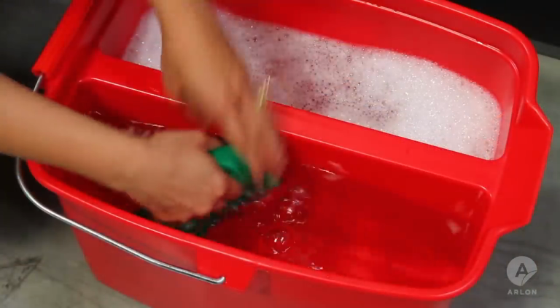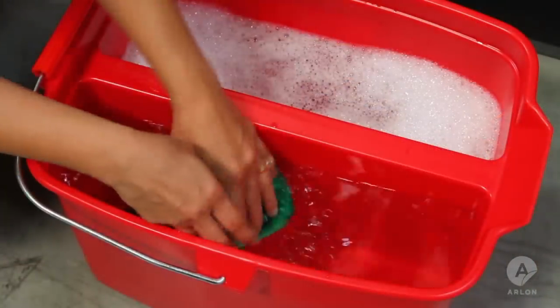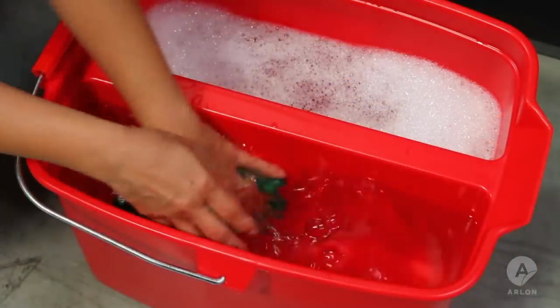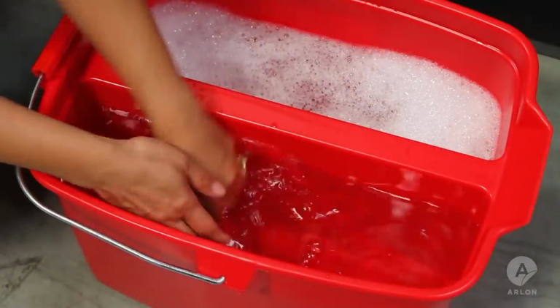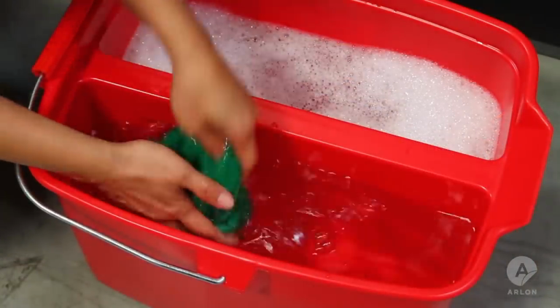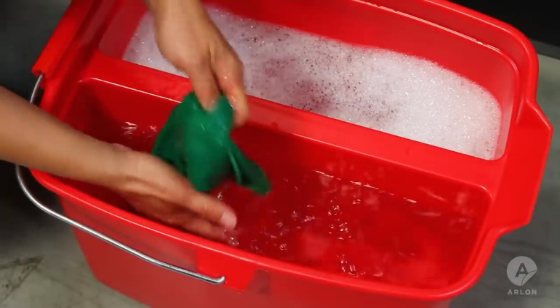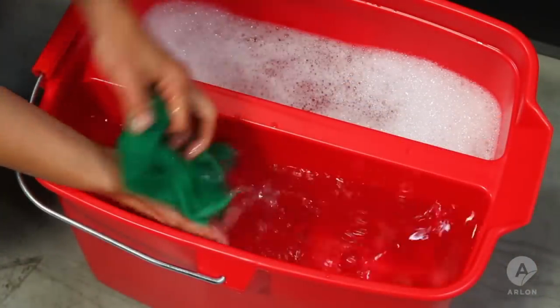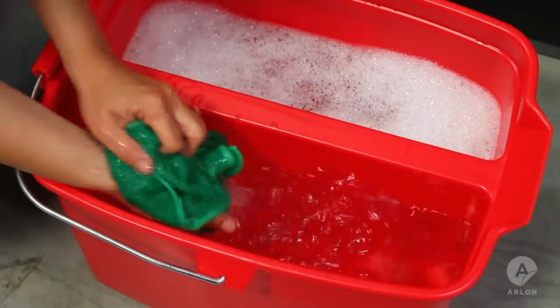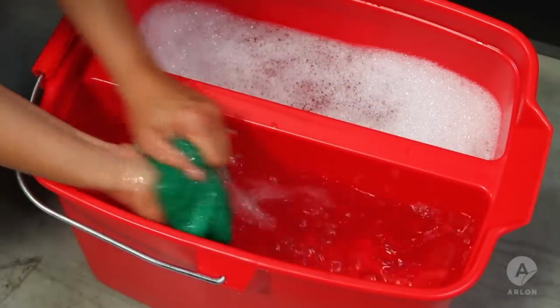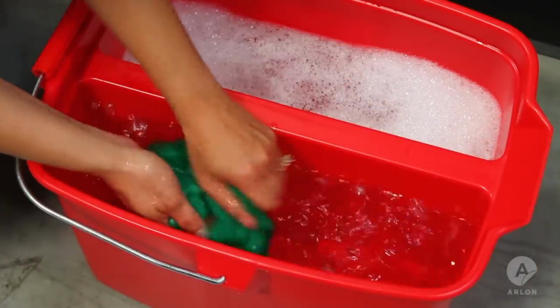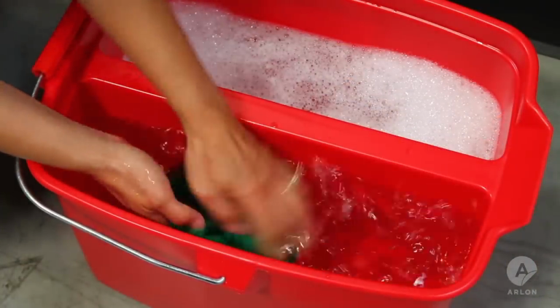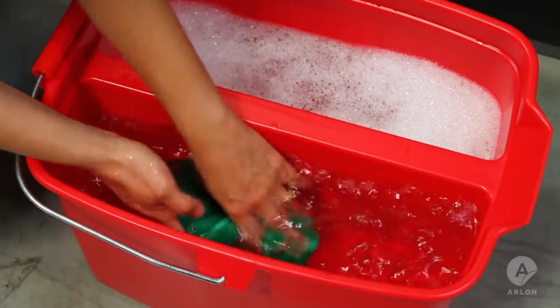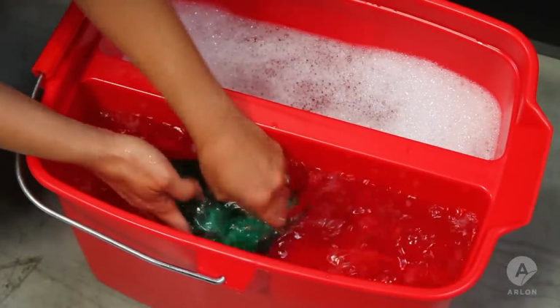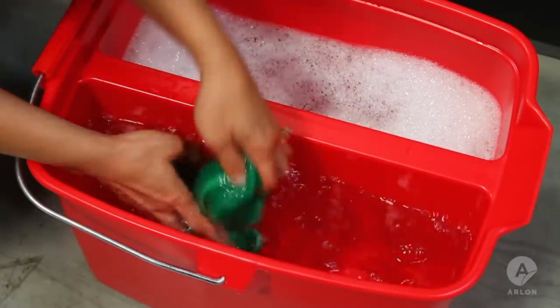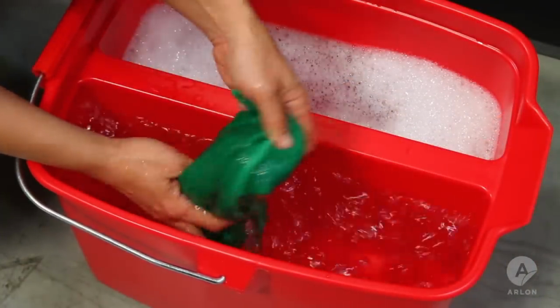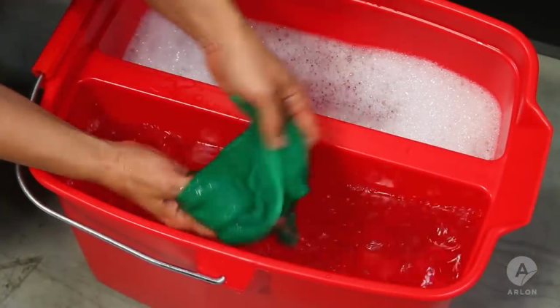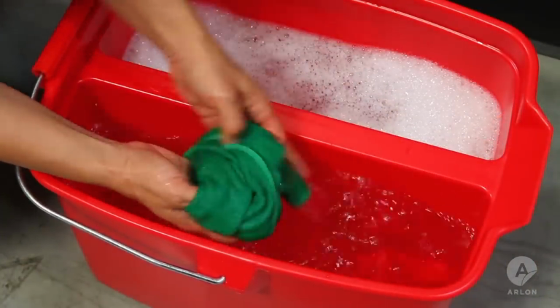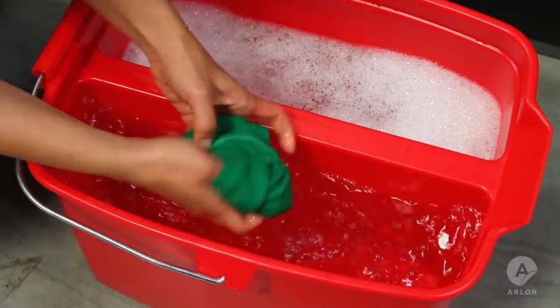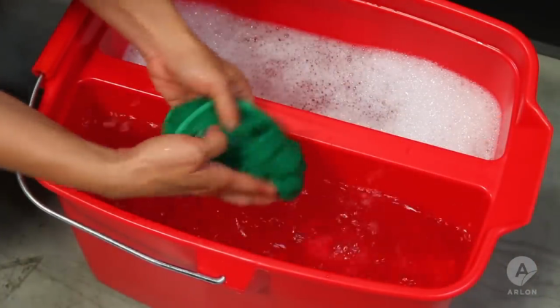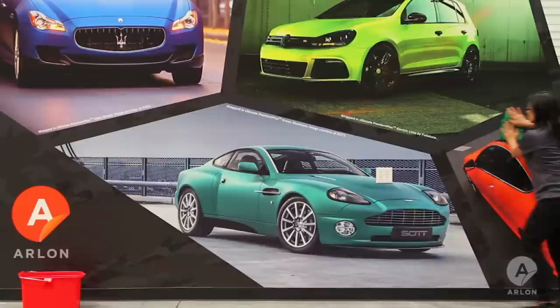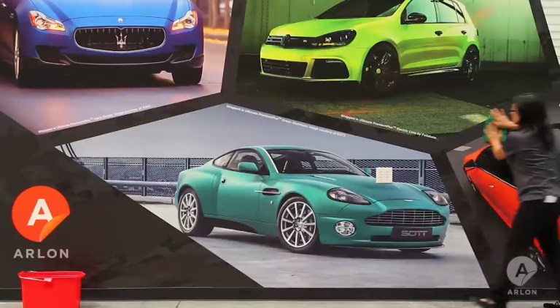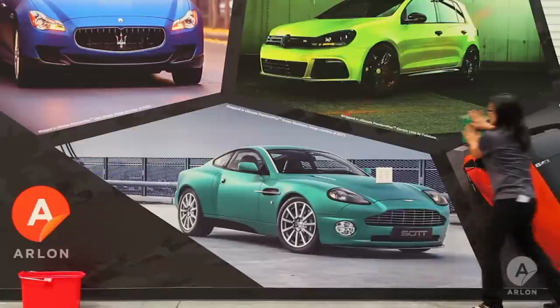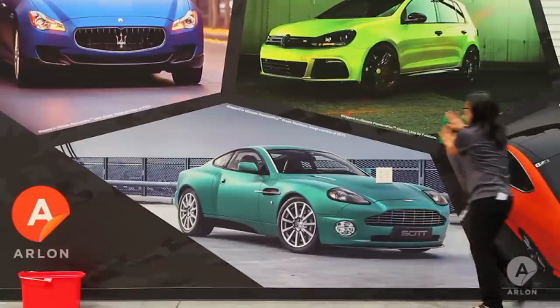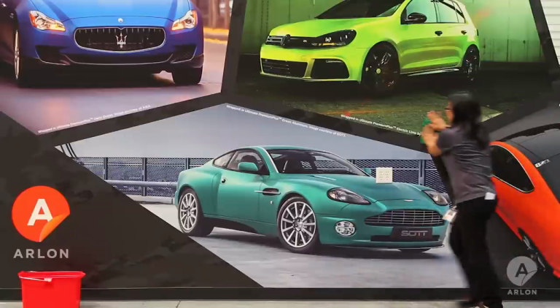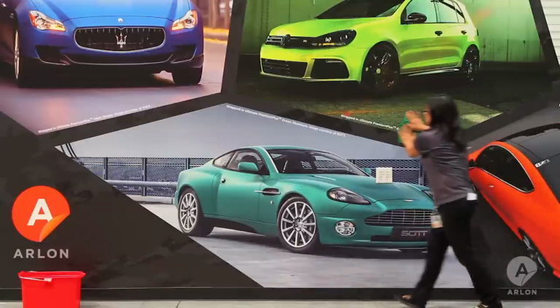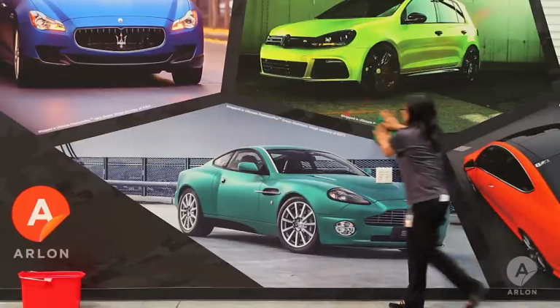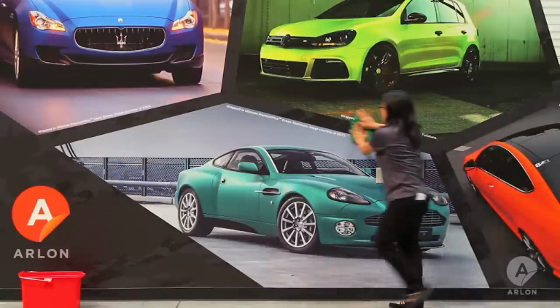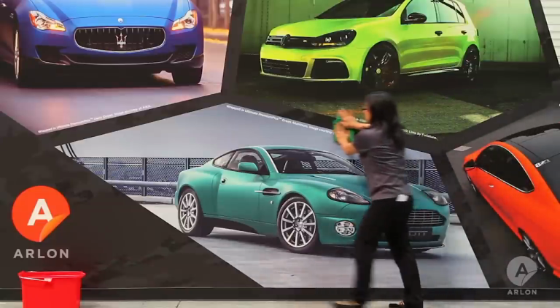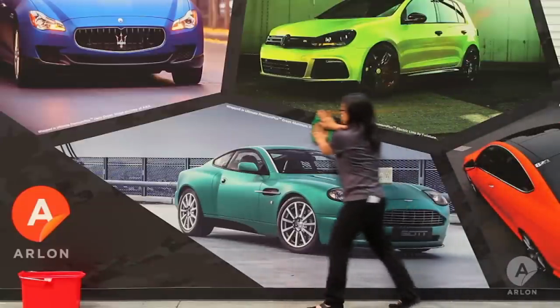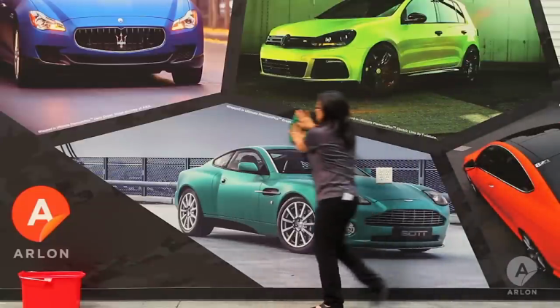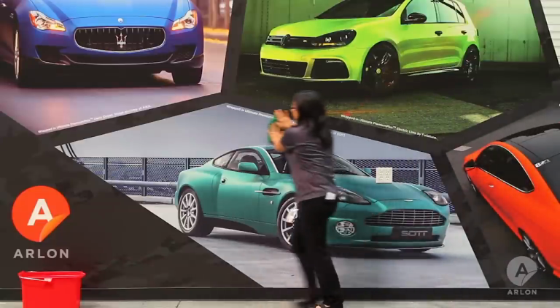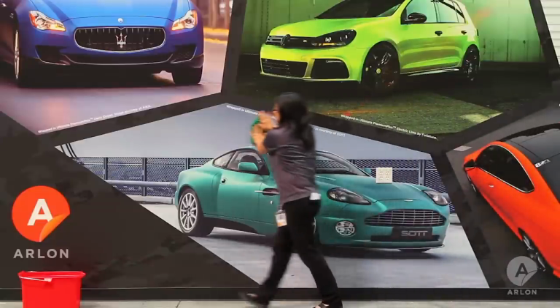Dip a new rag in the clean water and rinse the wall from top to bottom.